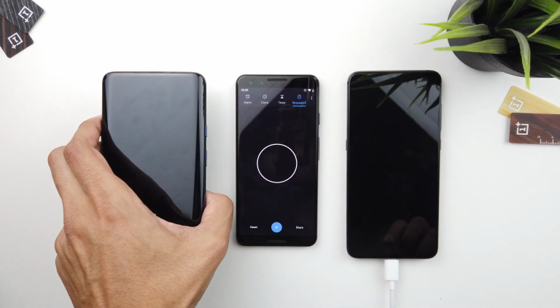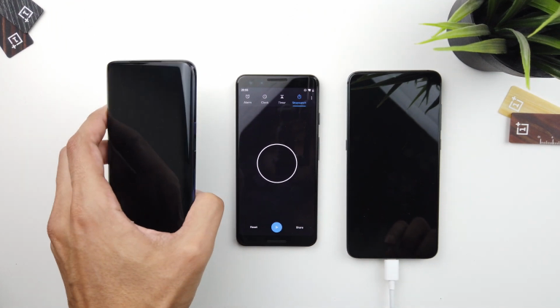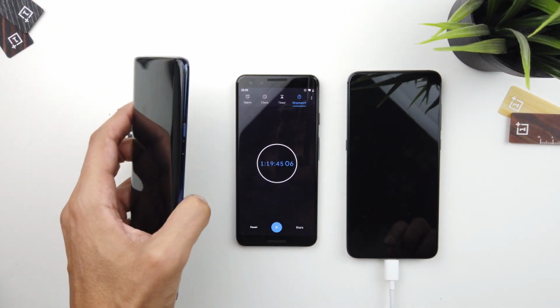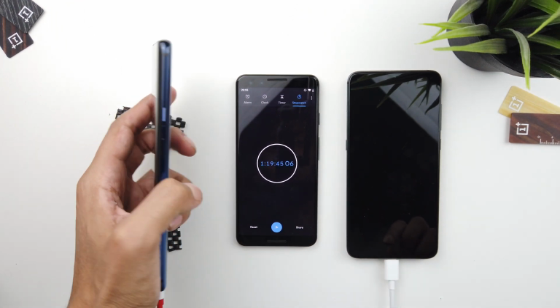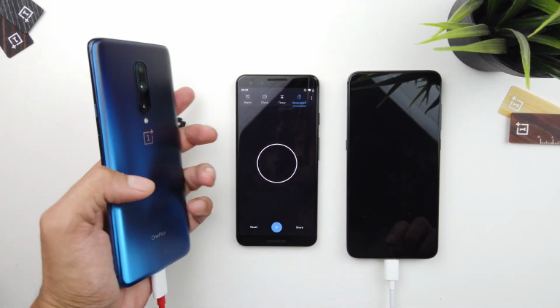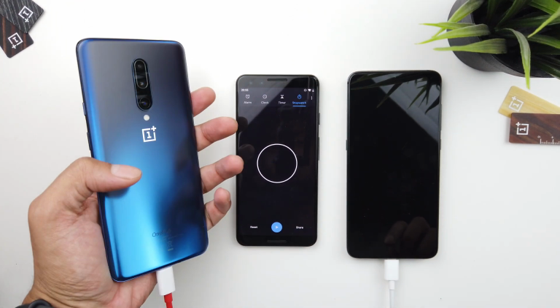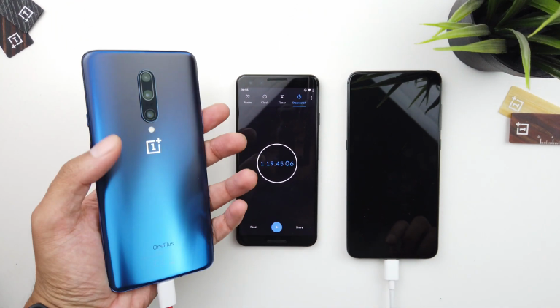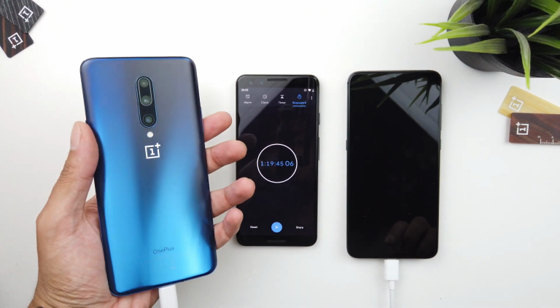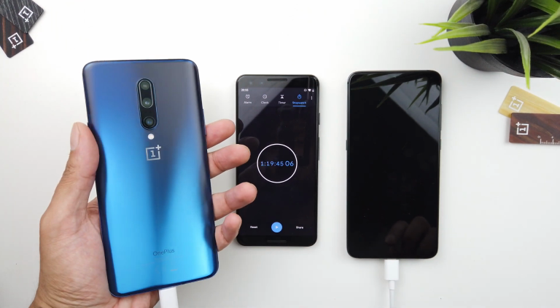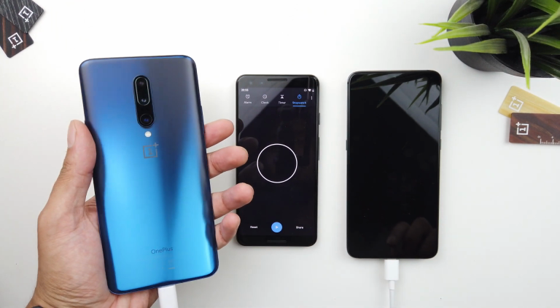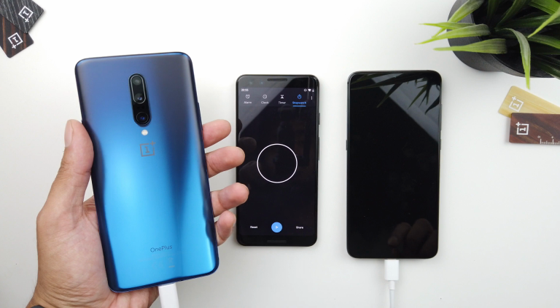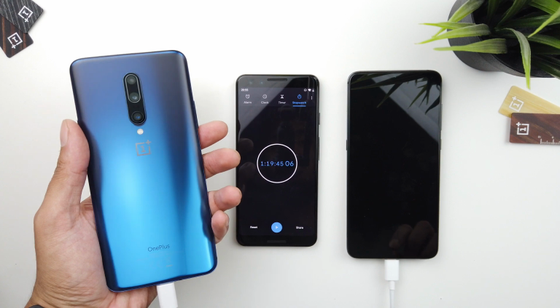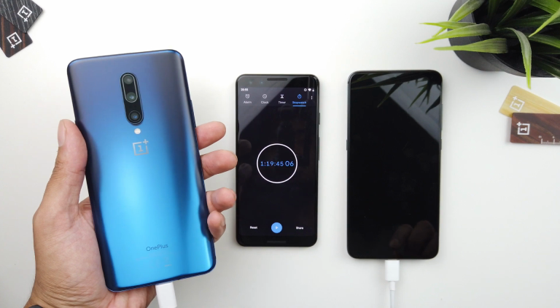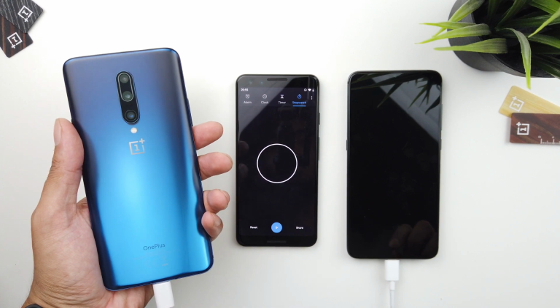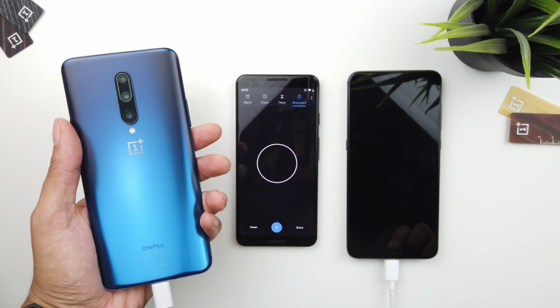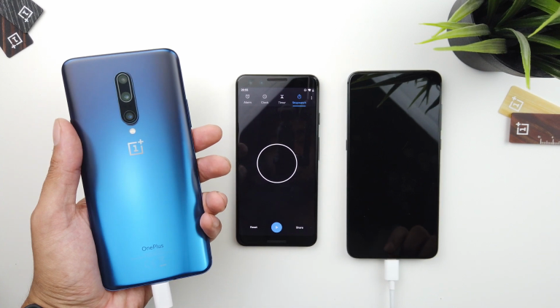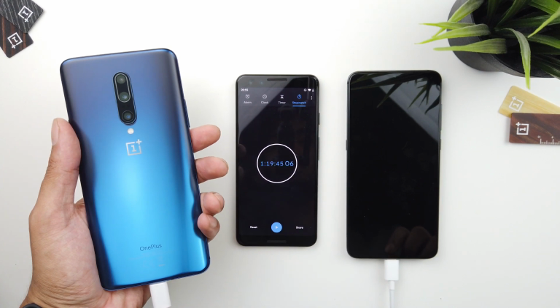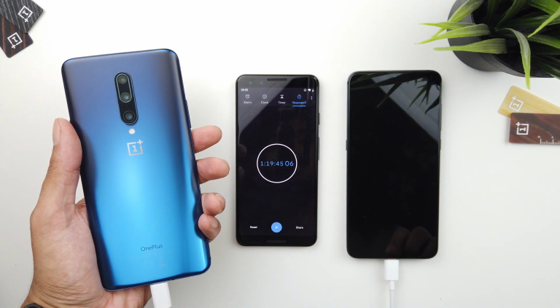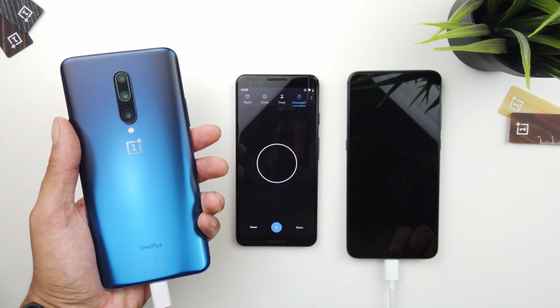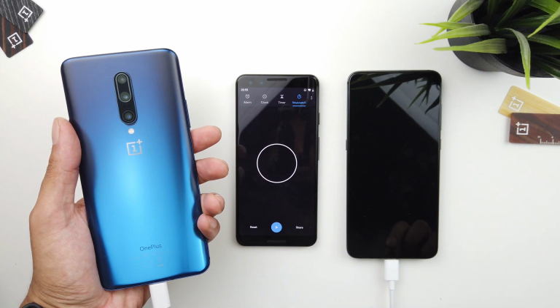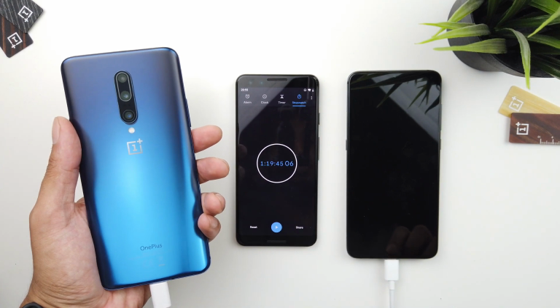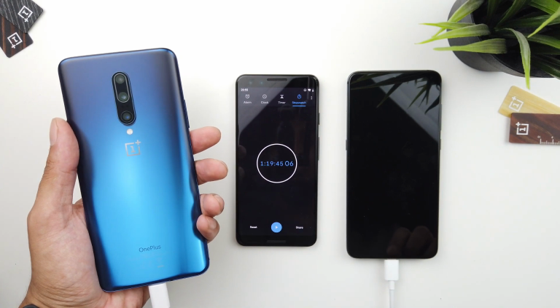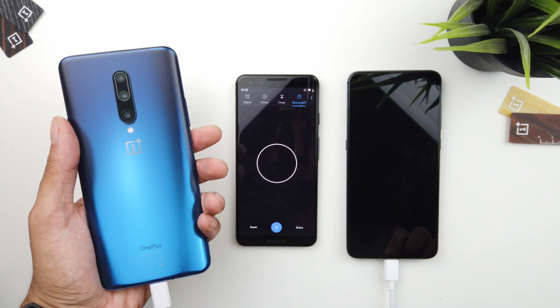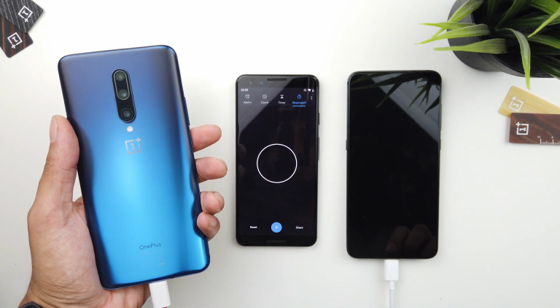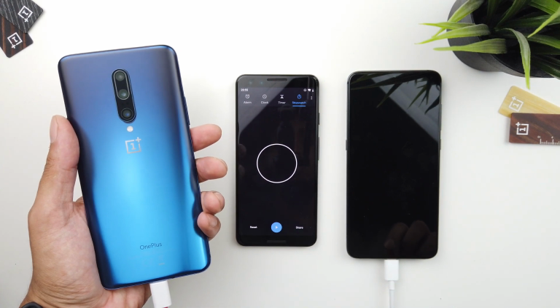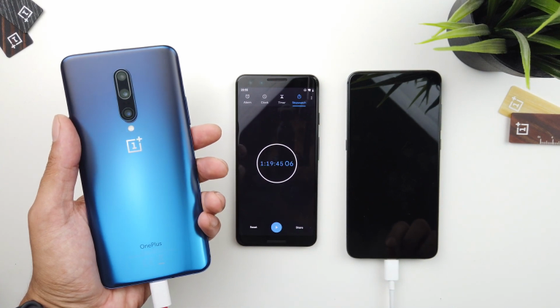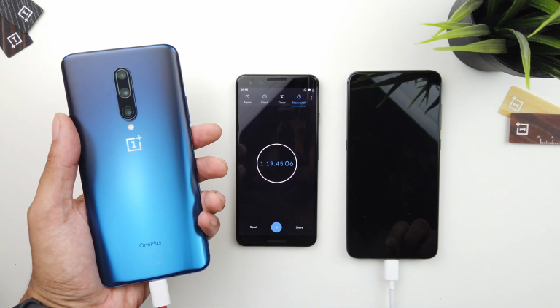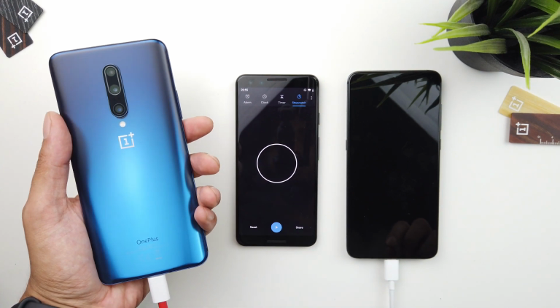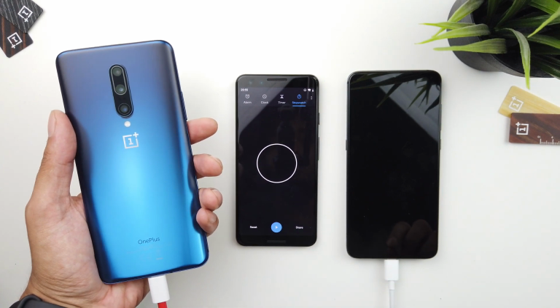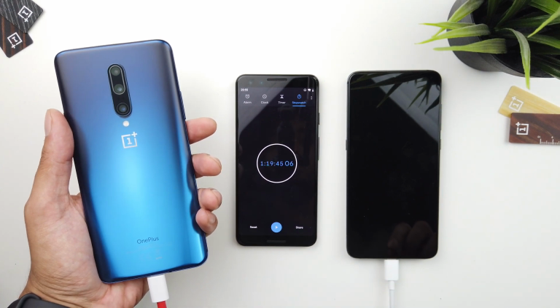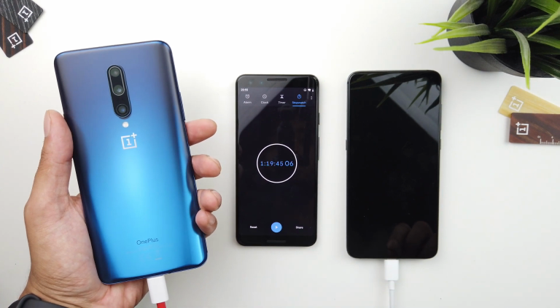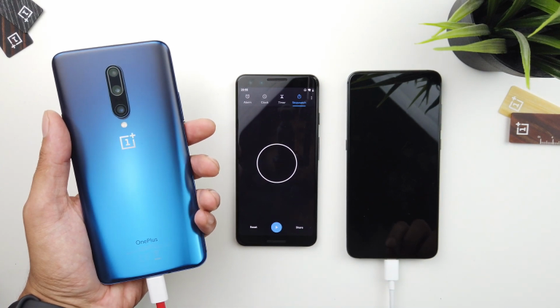I think the Xiaomi Mi 9 would have done even better considering its smaller battery. Anyway guys, I hope you enjoyed this video — give it a thumbs up, subscribe, and I'll see you in the next one.